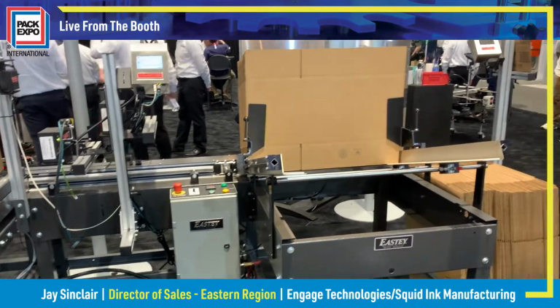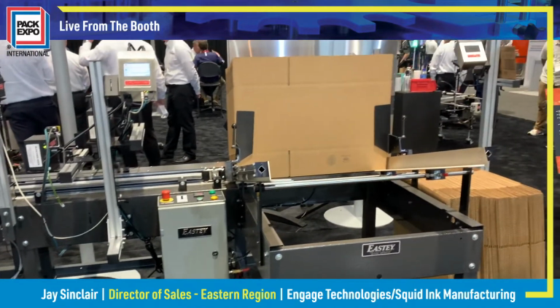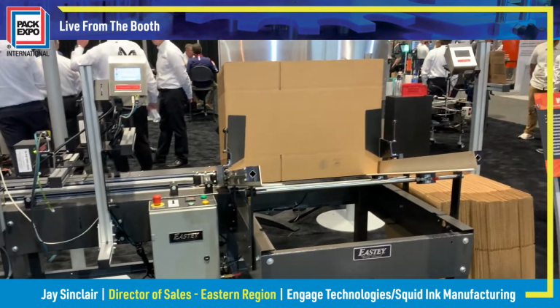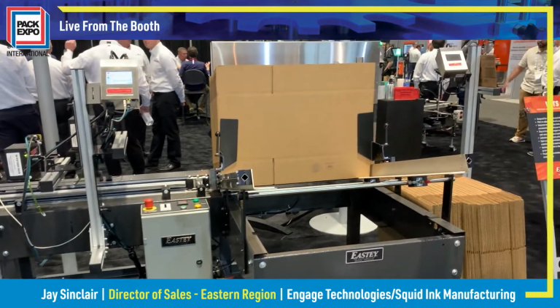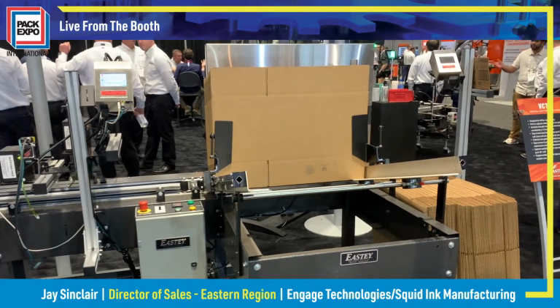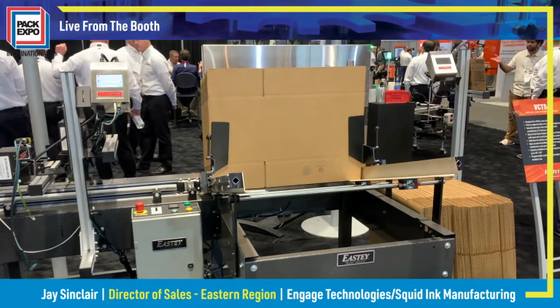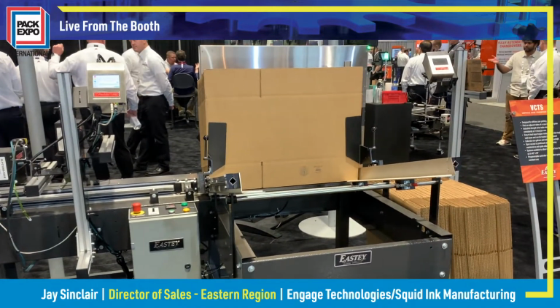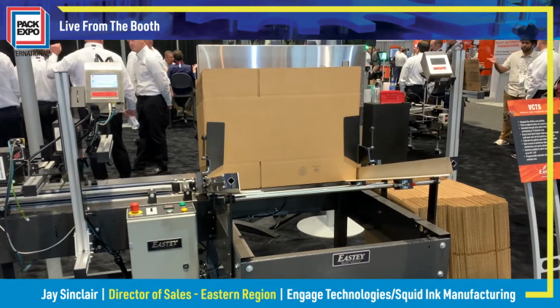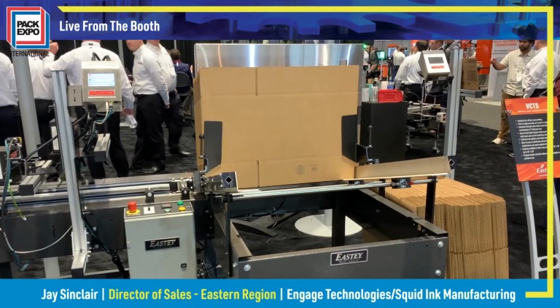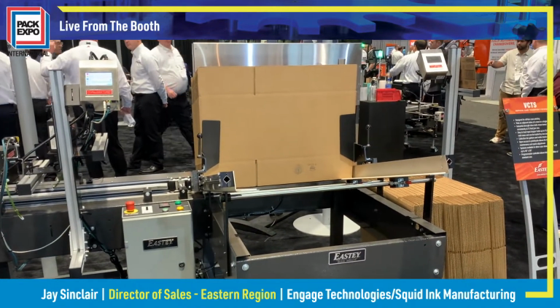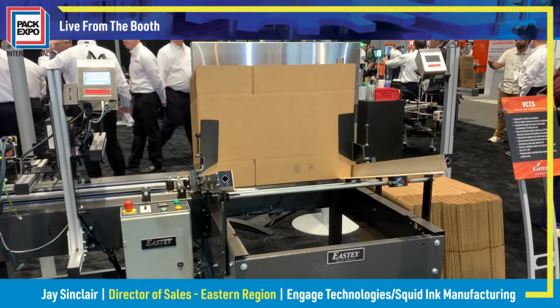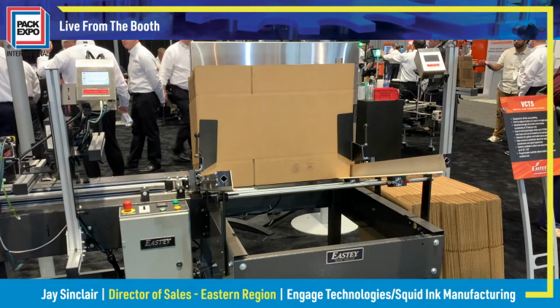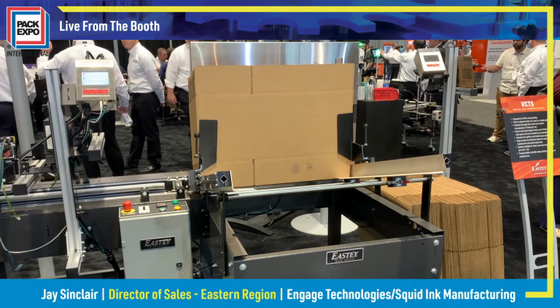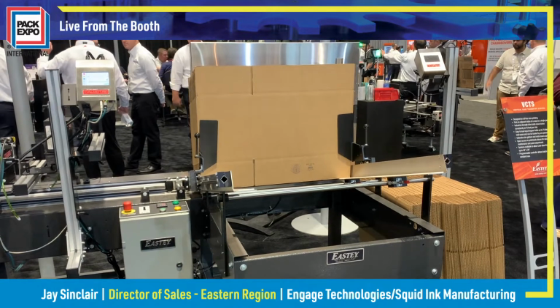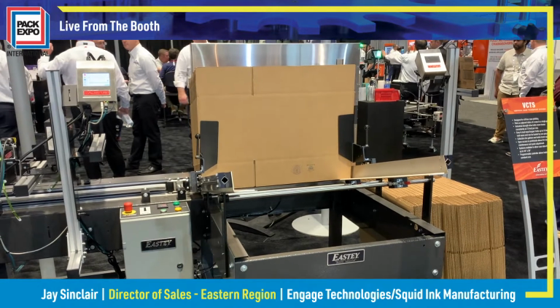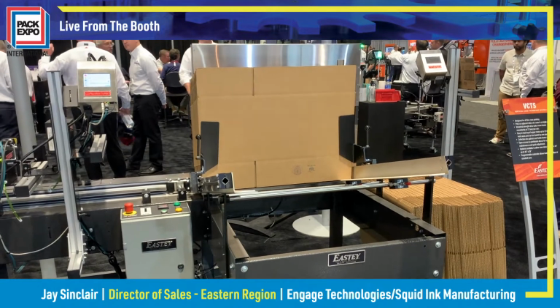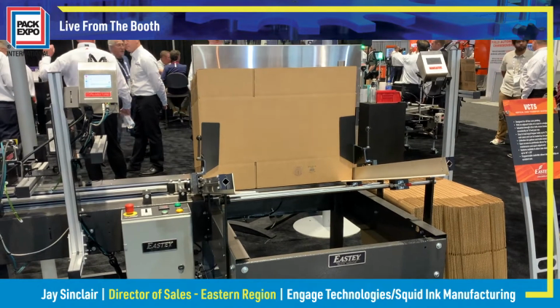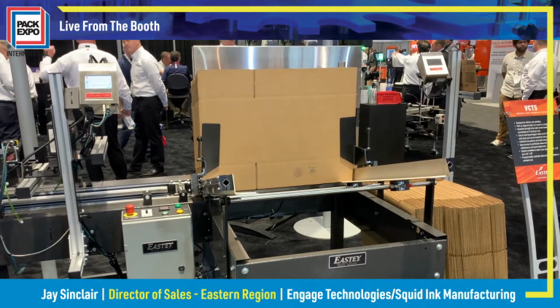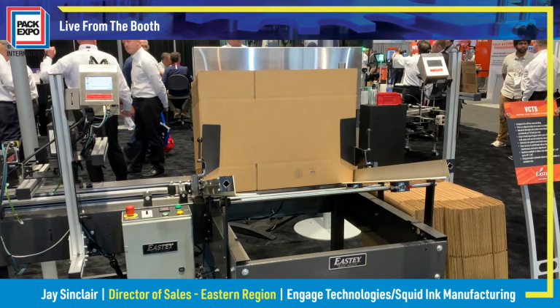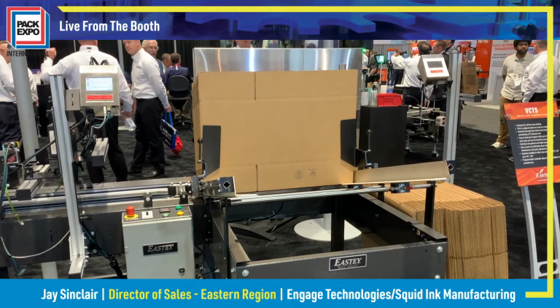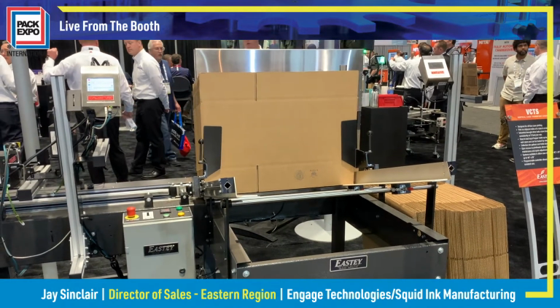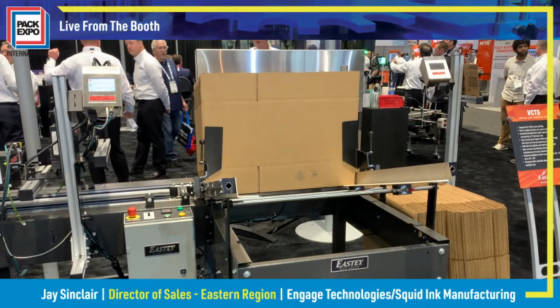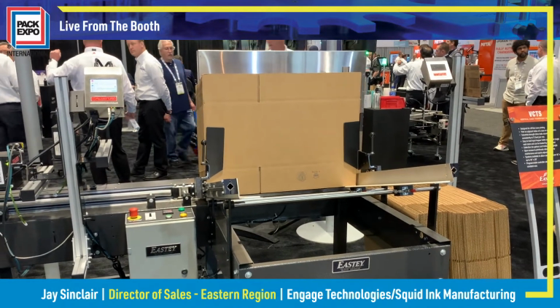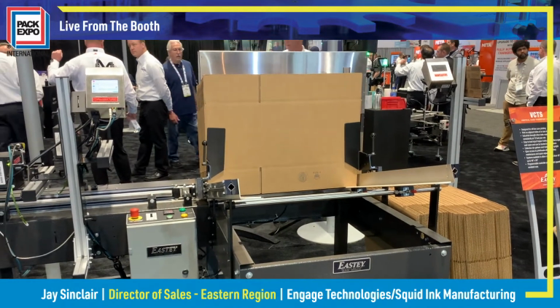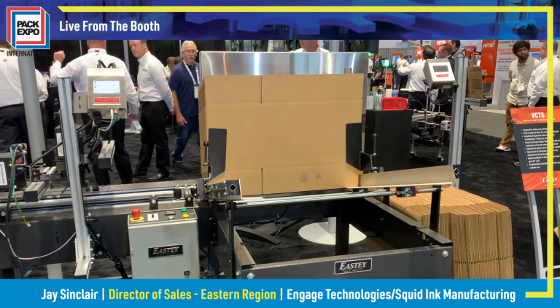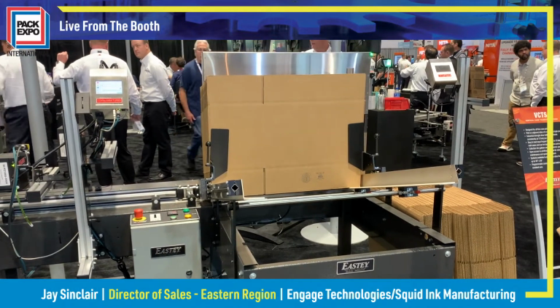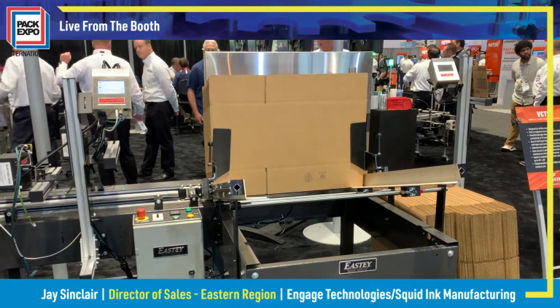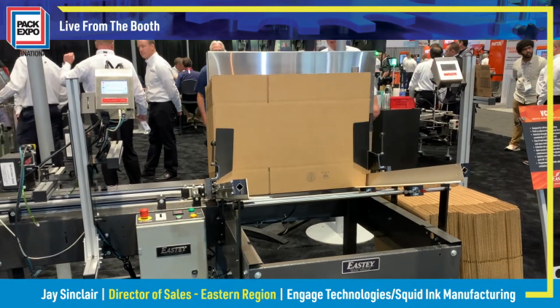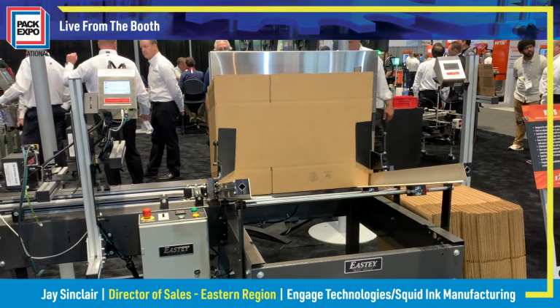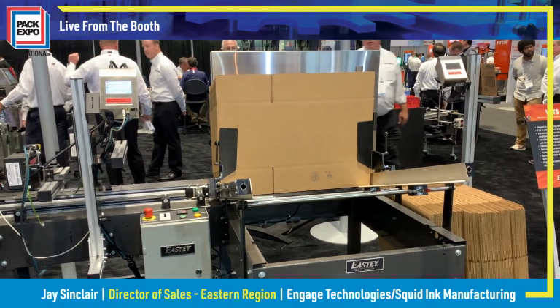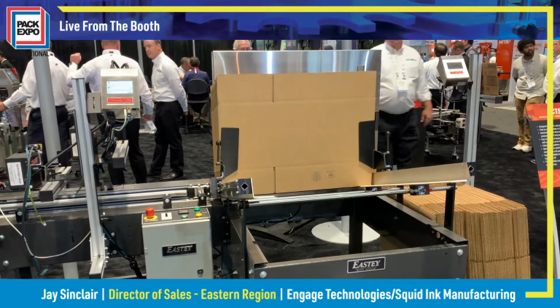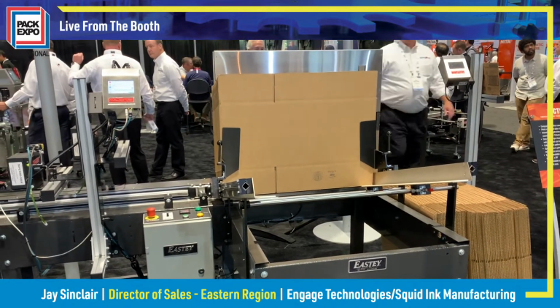It's designed to move regular RSCs, corrugated boxes, into flat vertically, for printing.